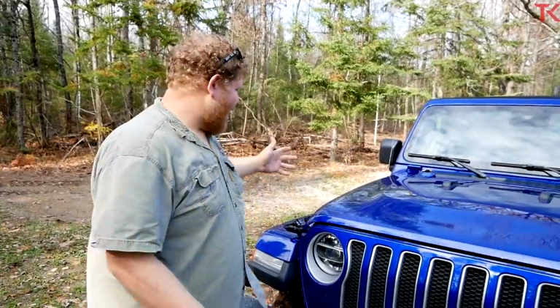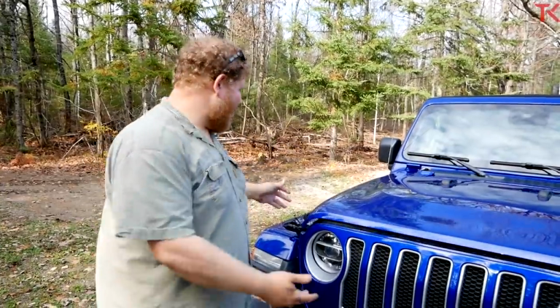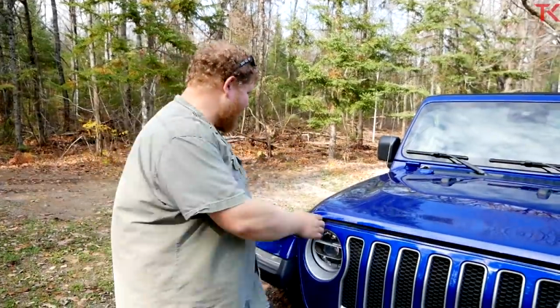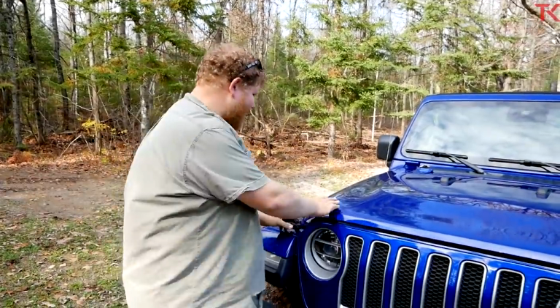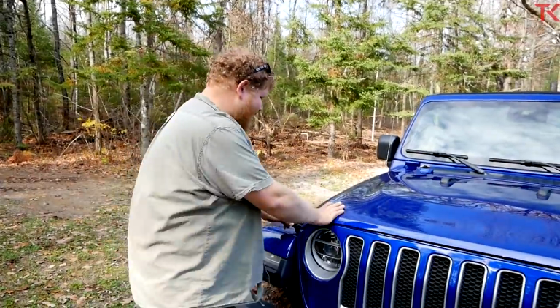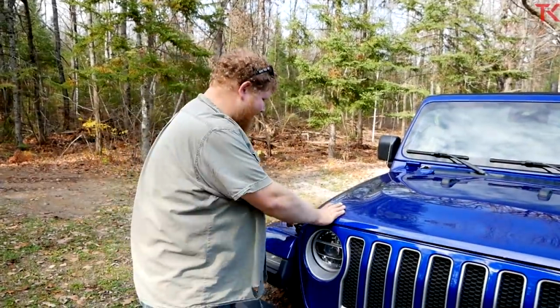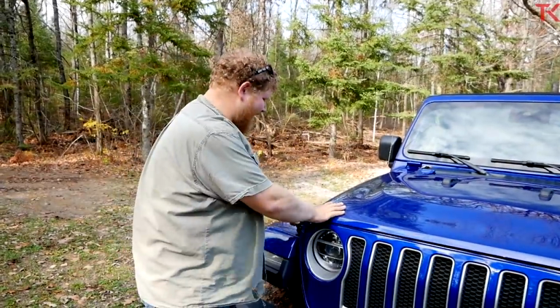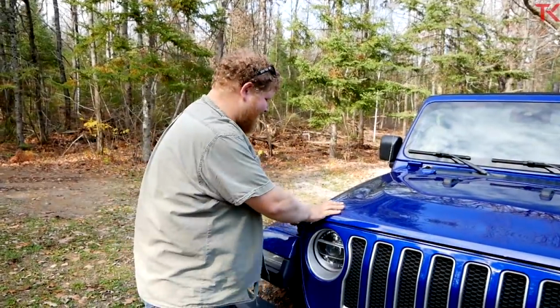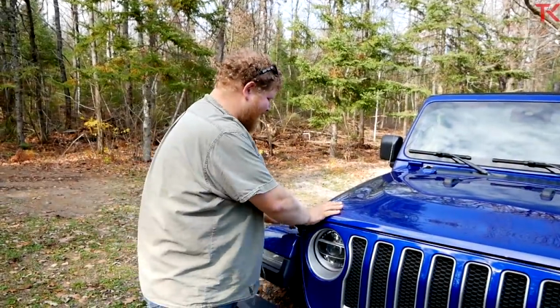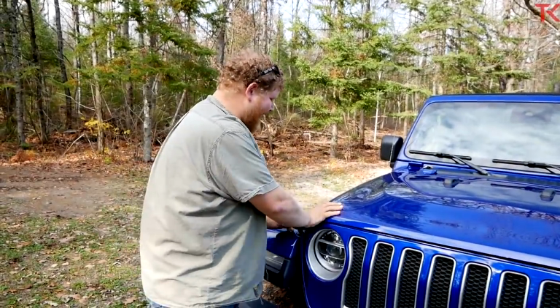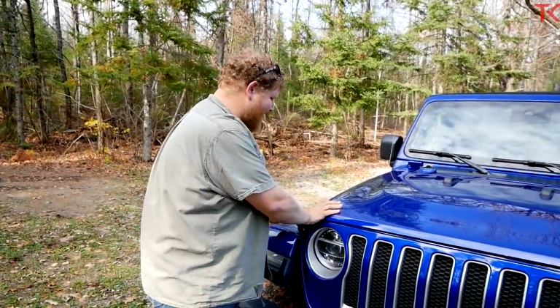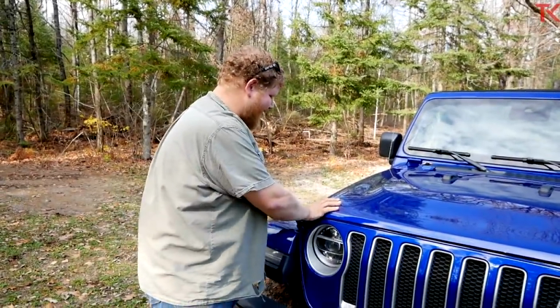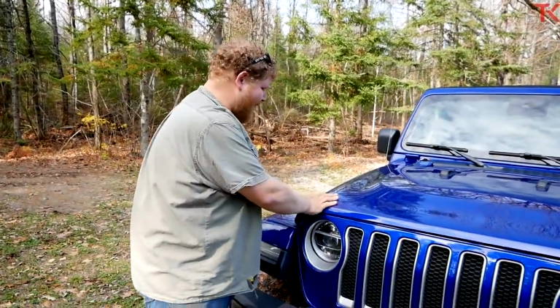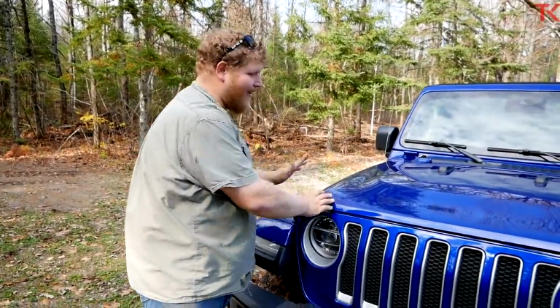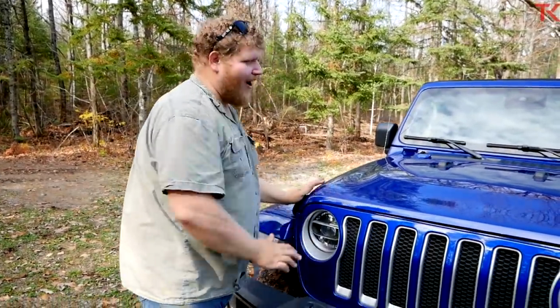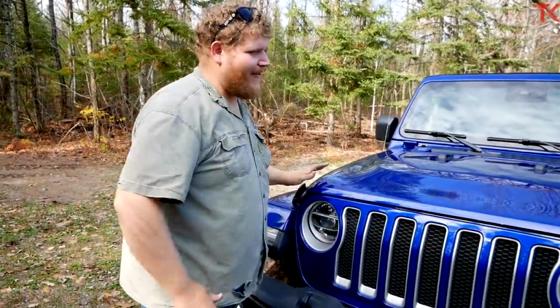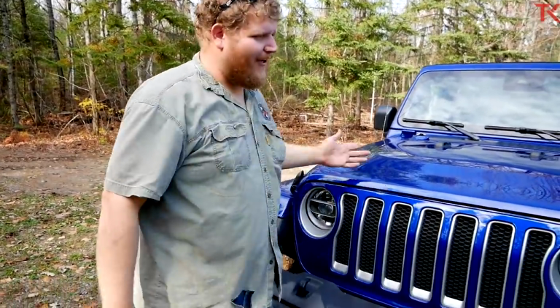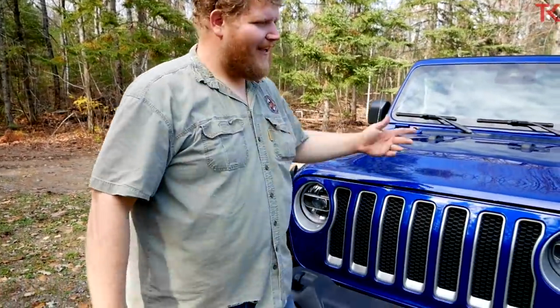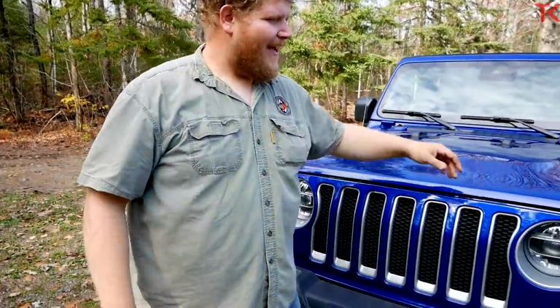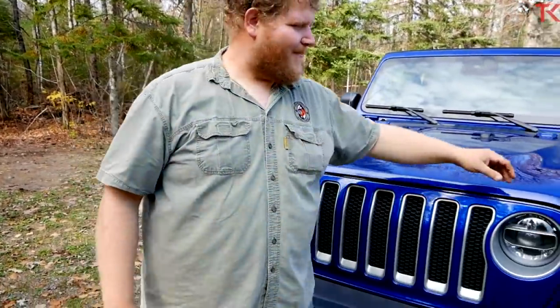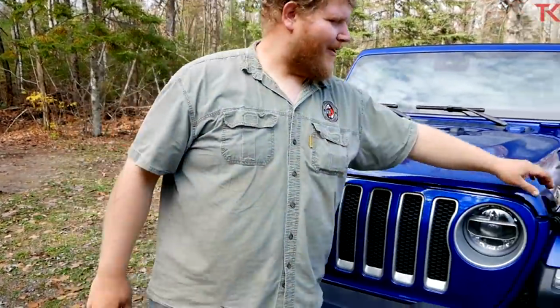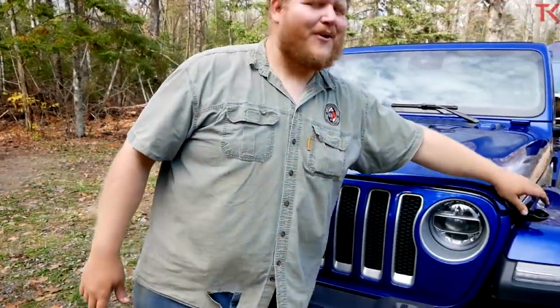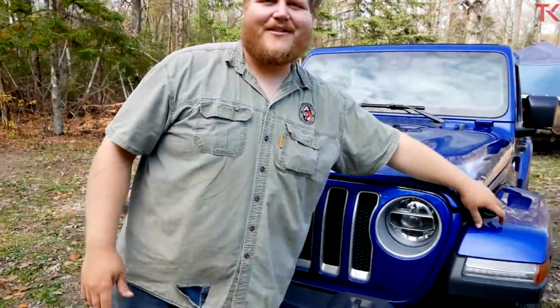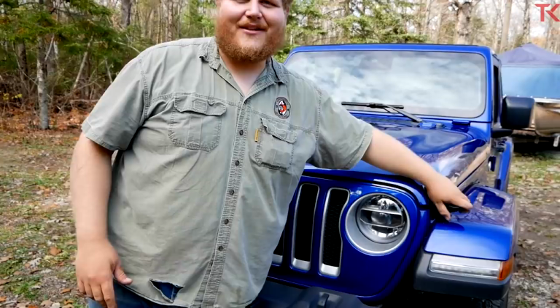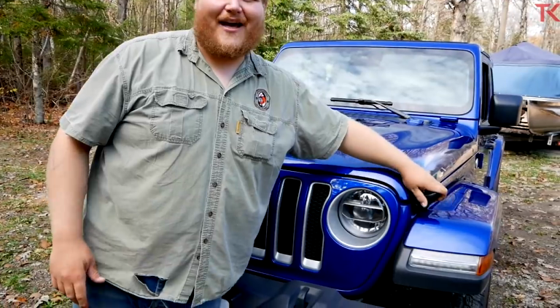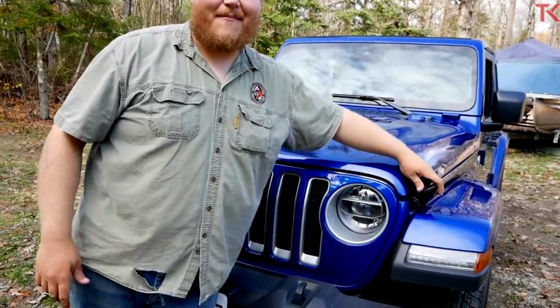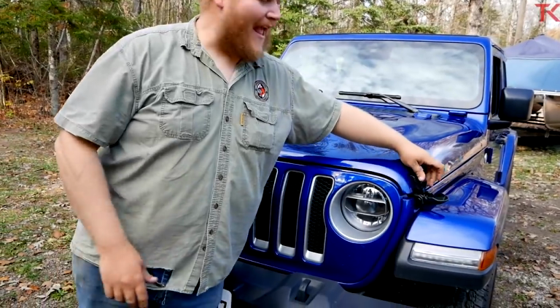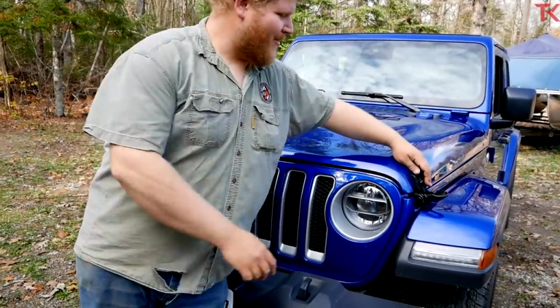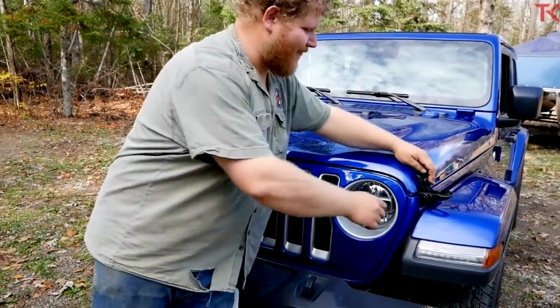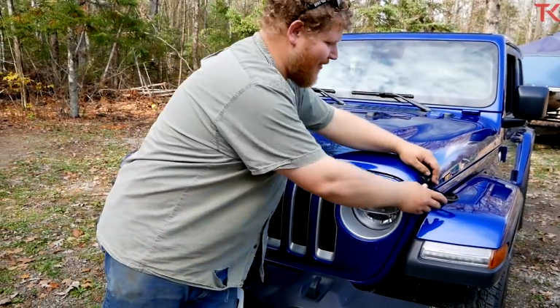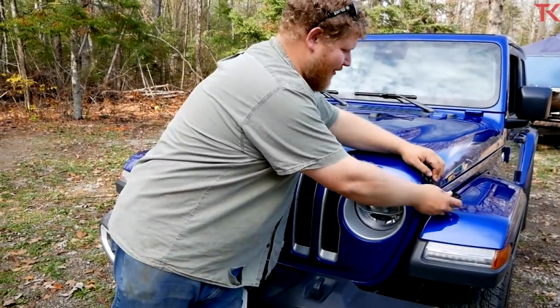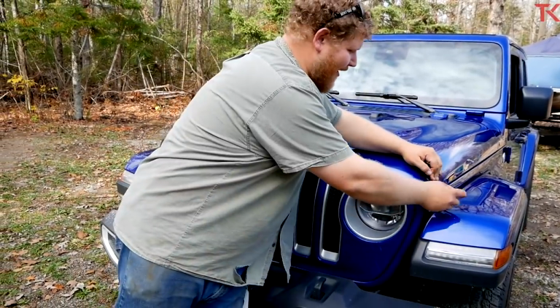Still a unique thing worth pointing out — the hood on a Jeep still has these latches right up here on the hood. That's pretty cool. It's a little manual feature.